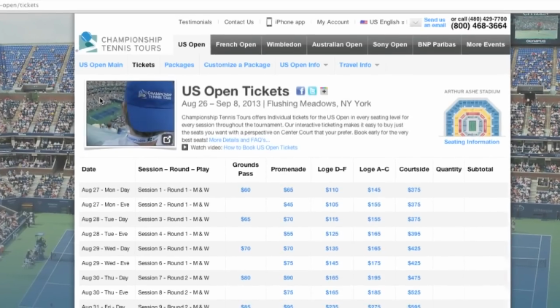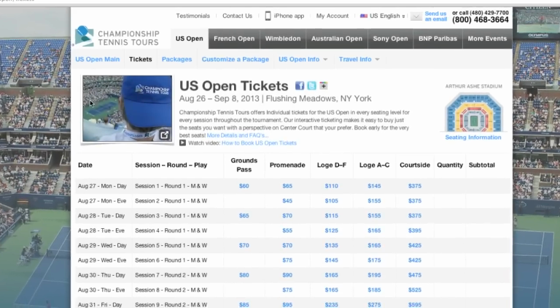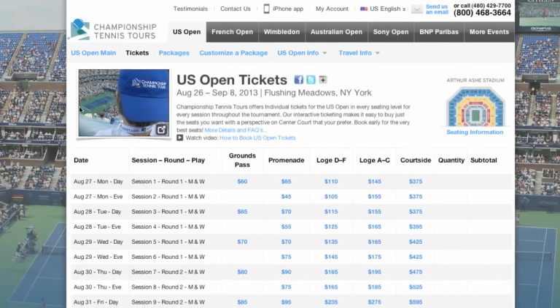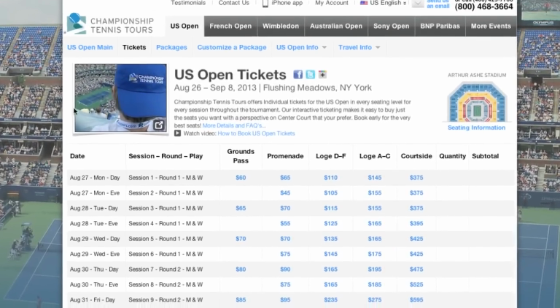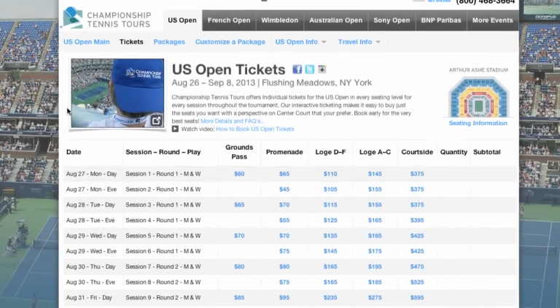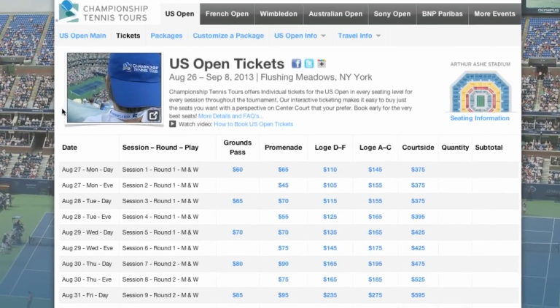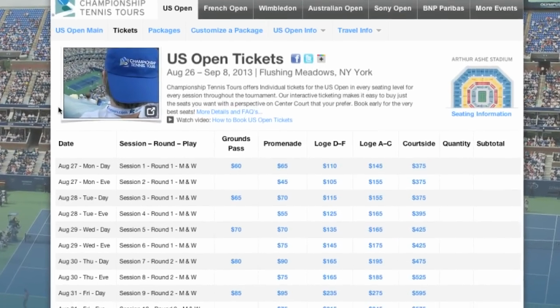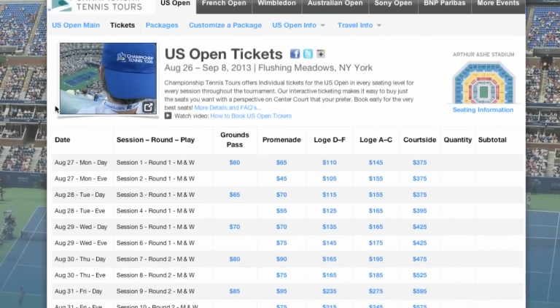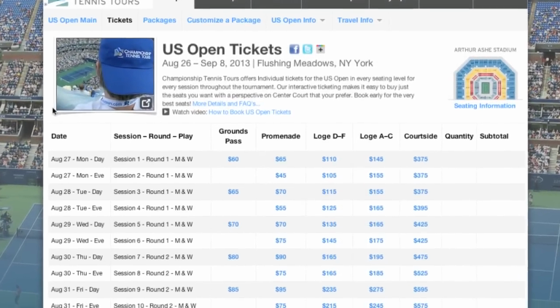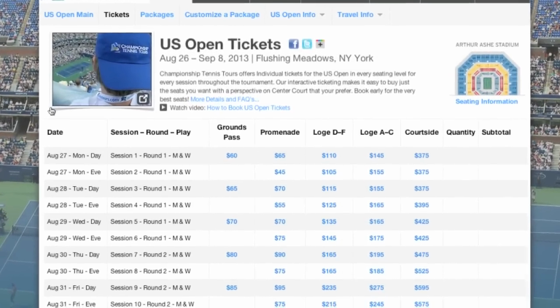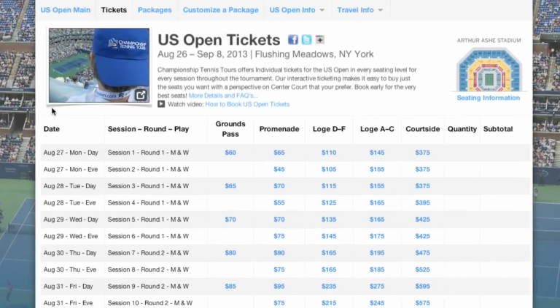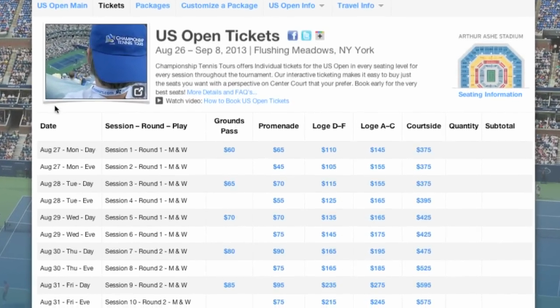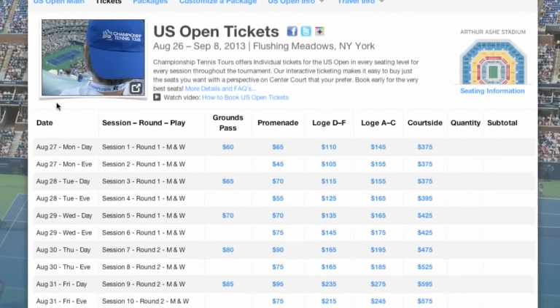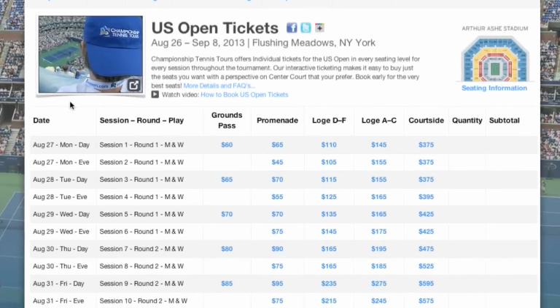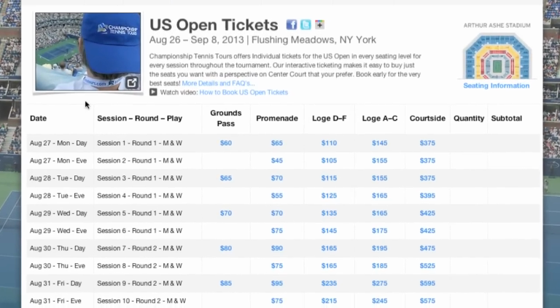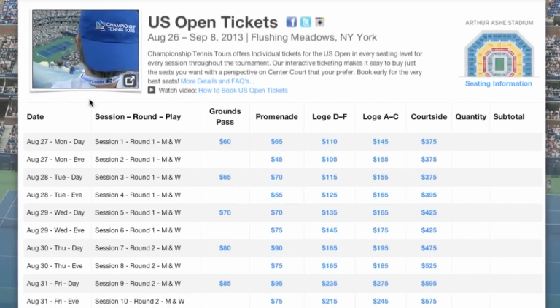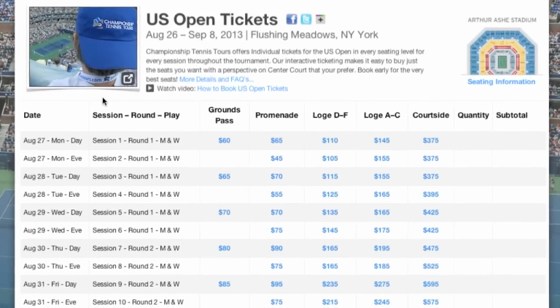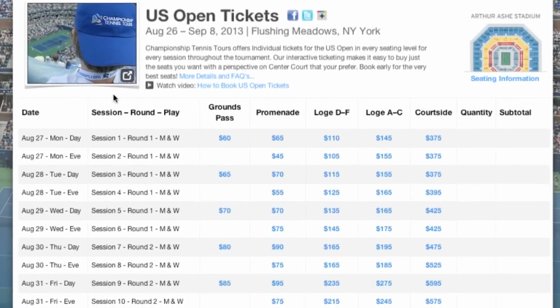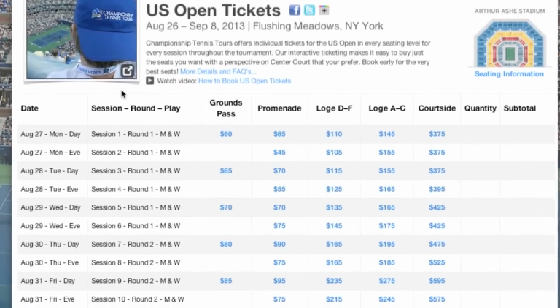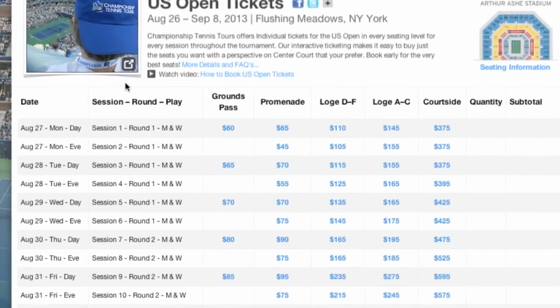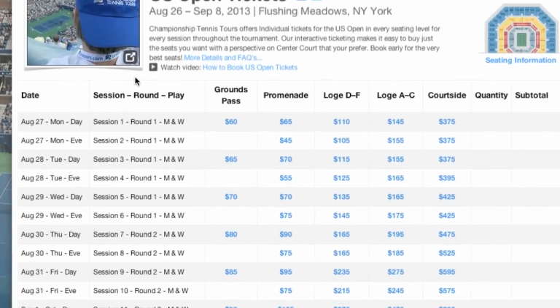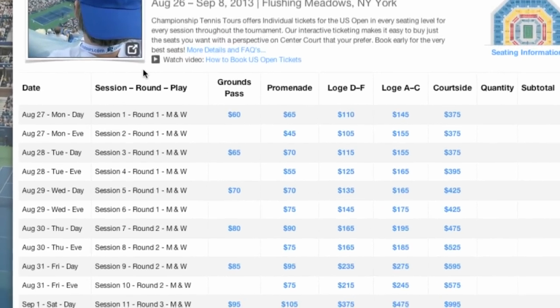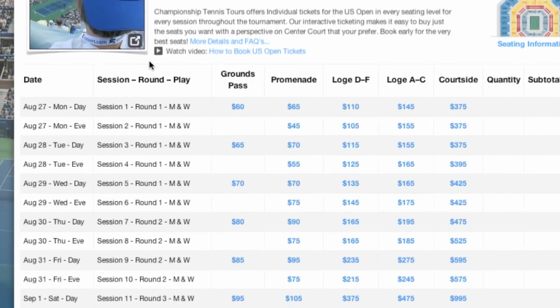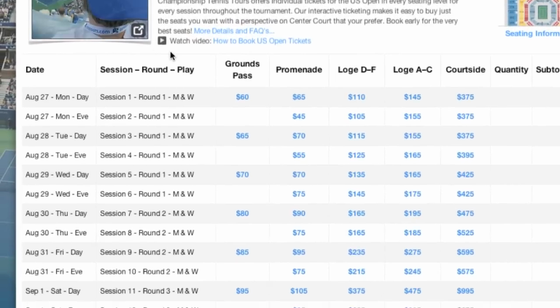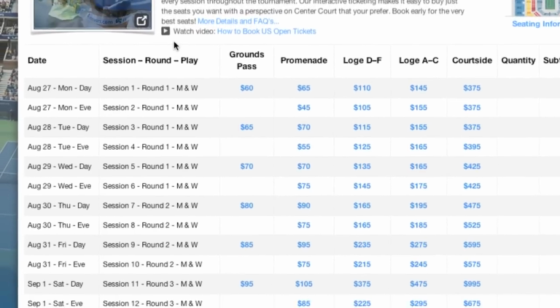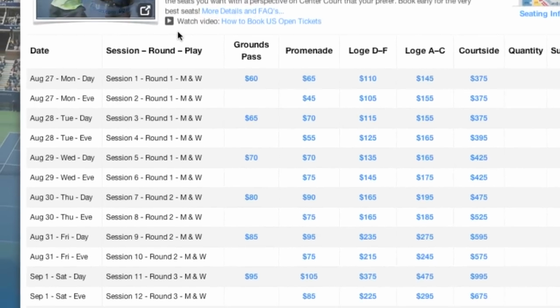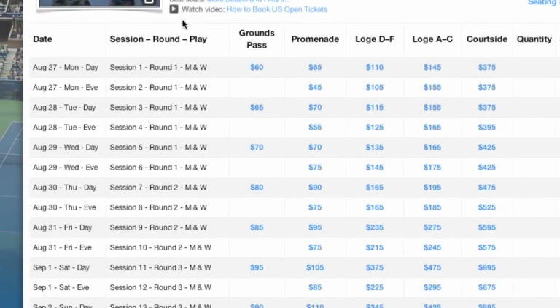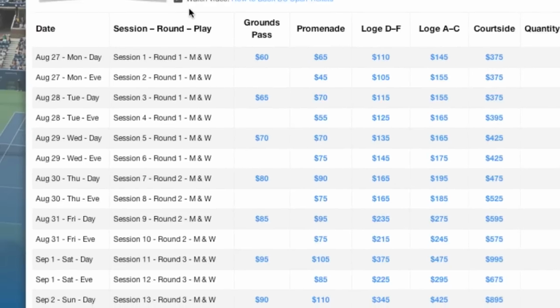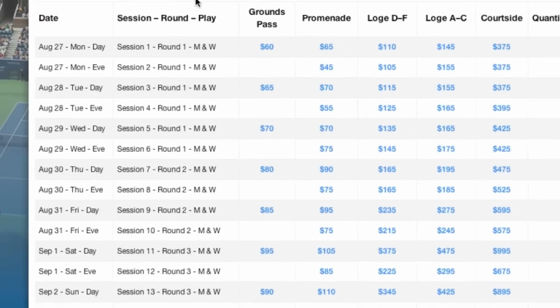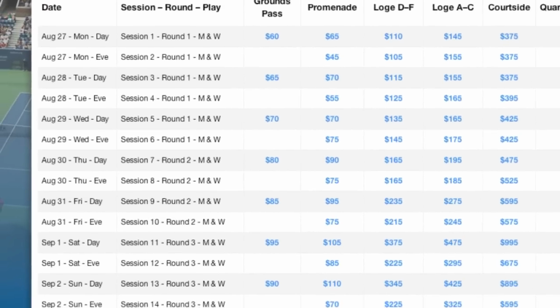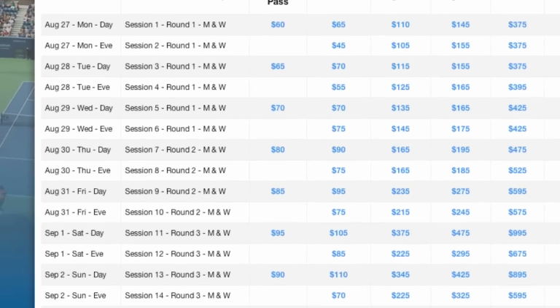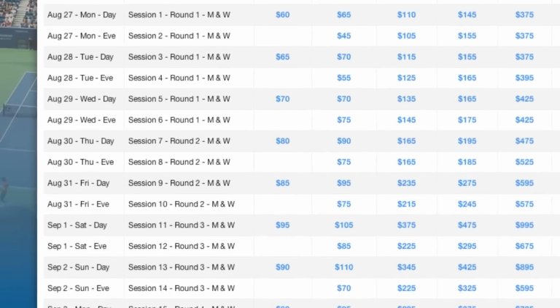From here, we're taken to the U.S. Open individual tickets landing page, where you'll see all the sessions available right up to the men's finals.